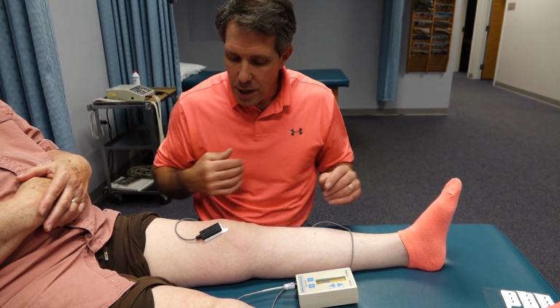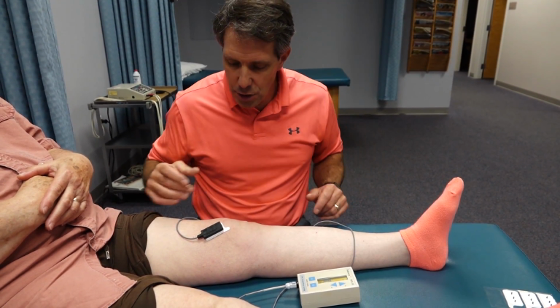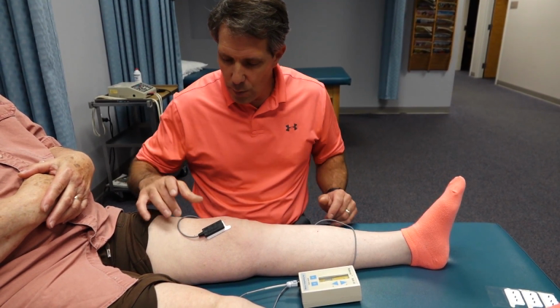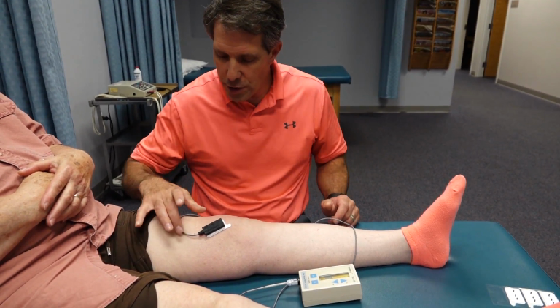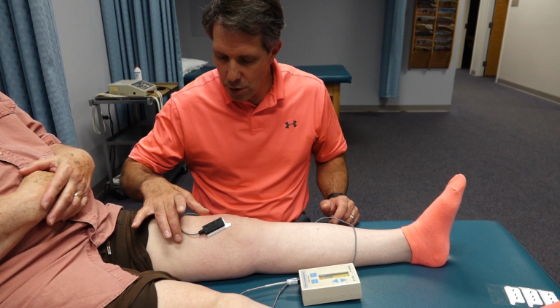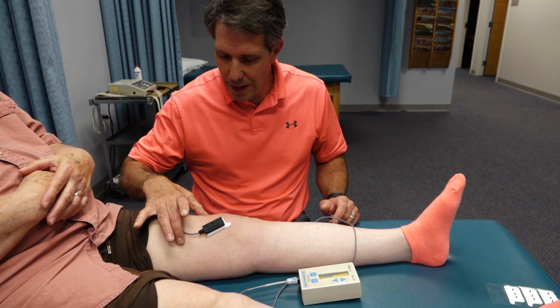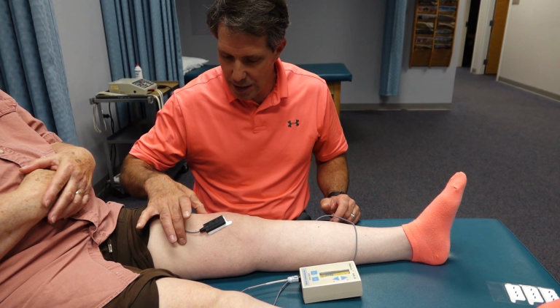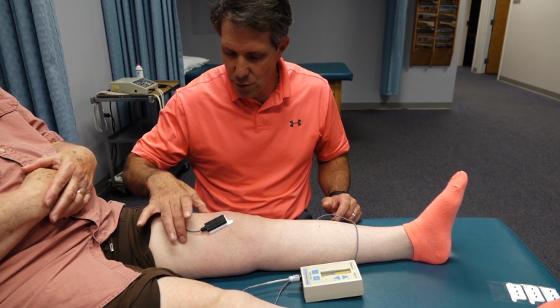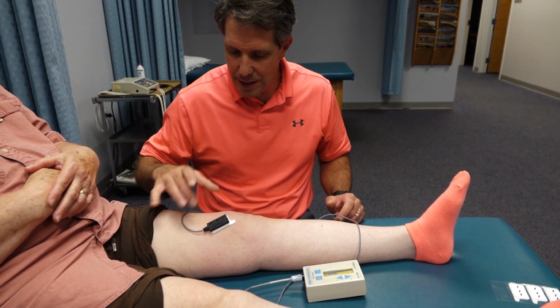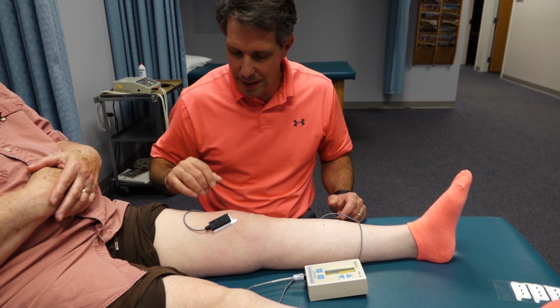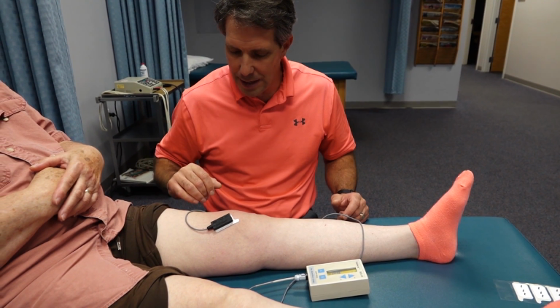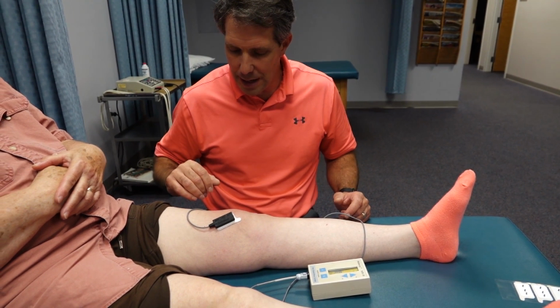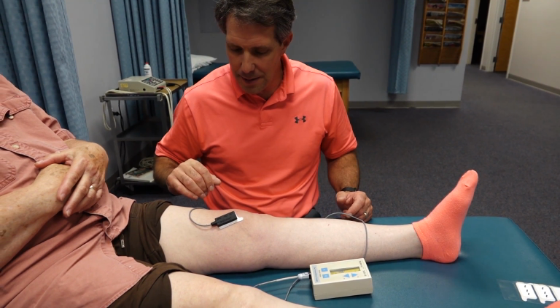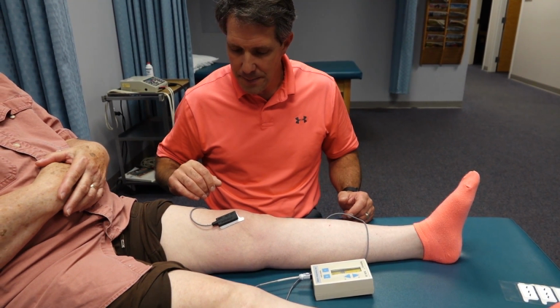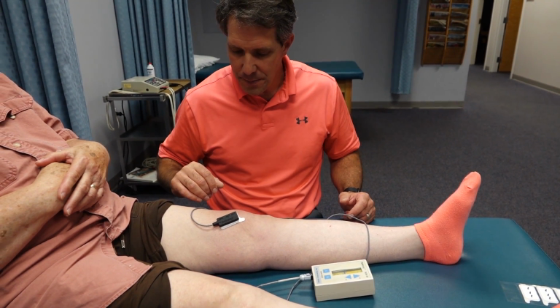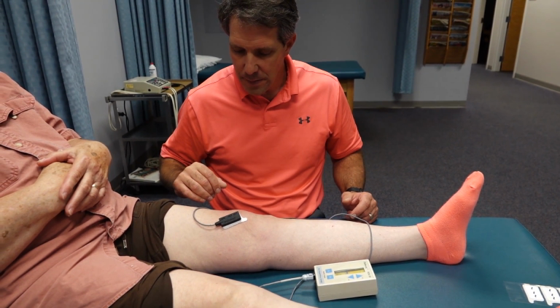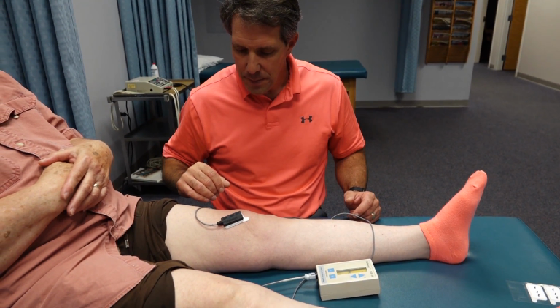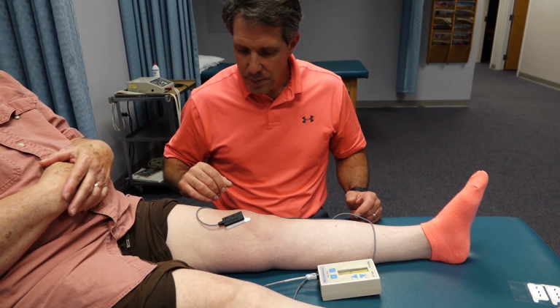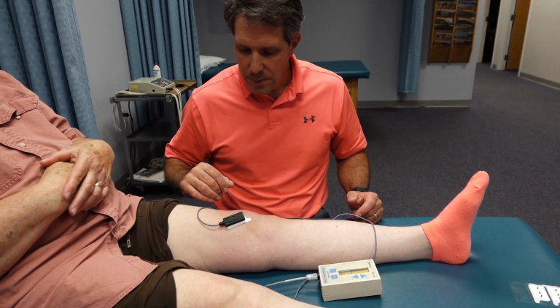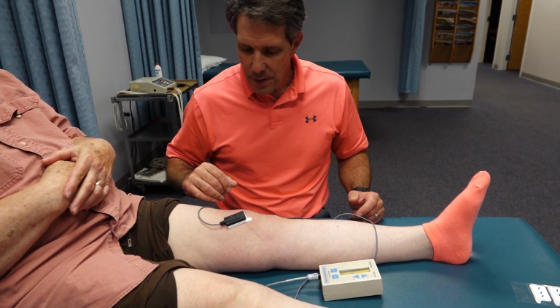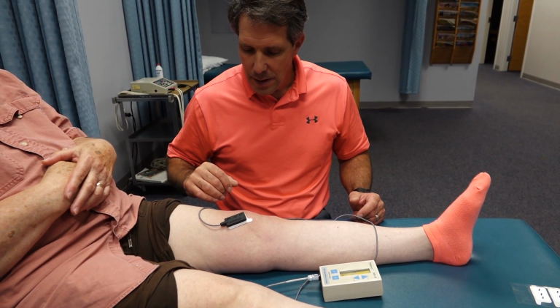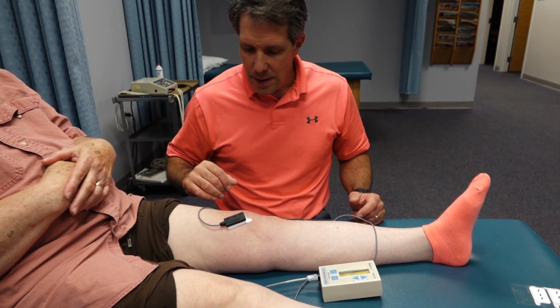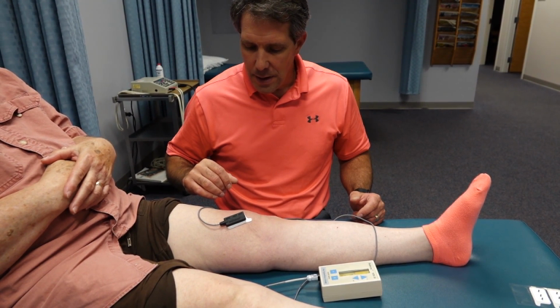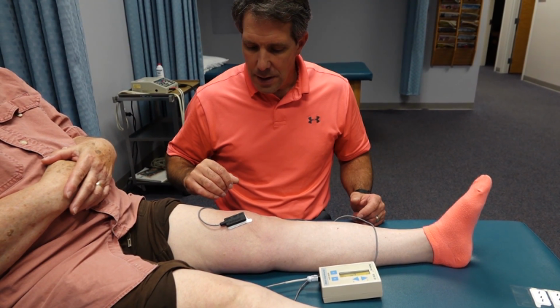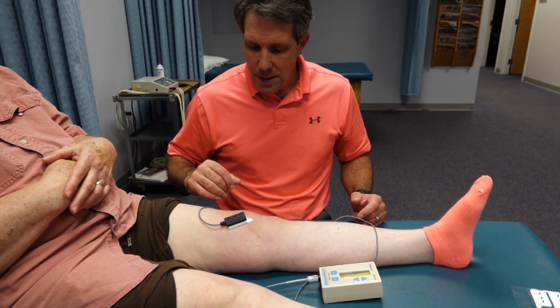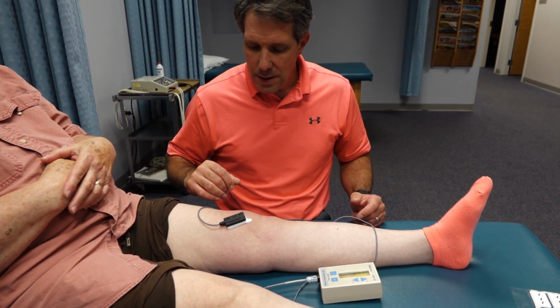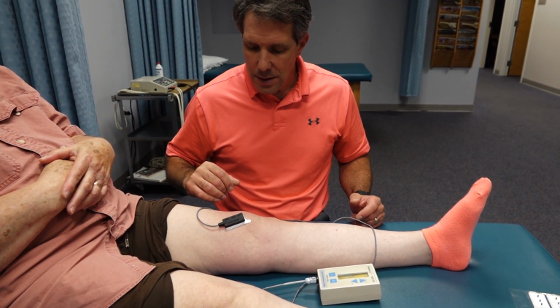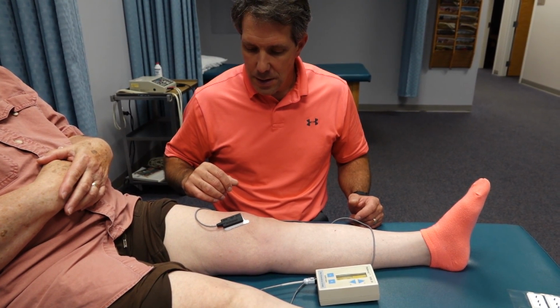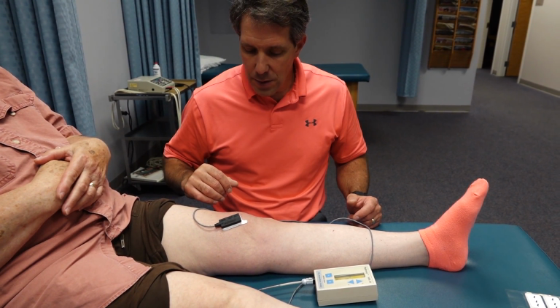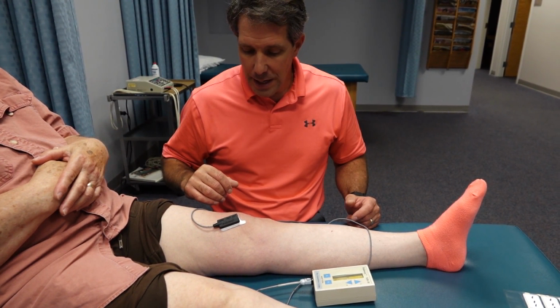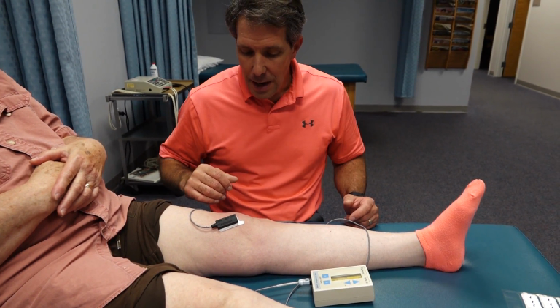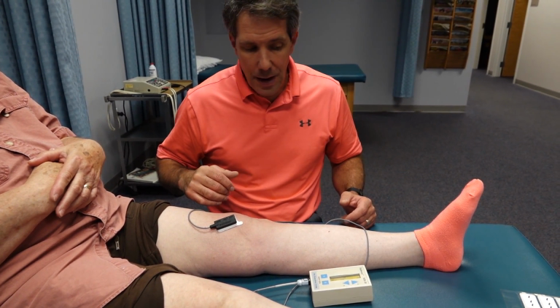So I want you to go ahead and try tightening again. Great.